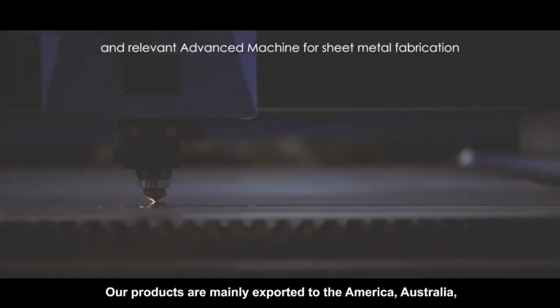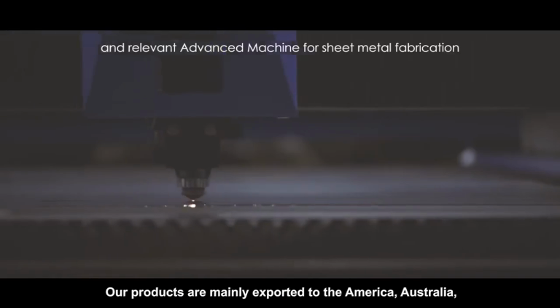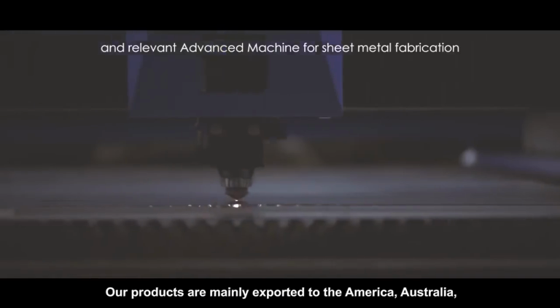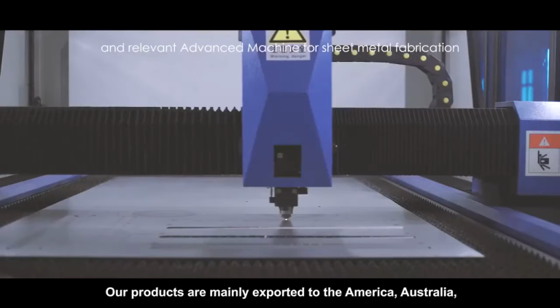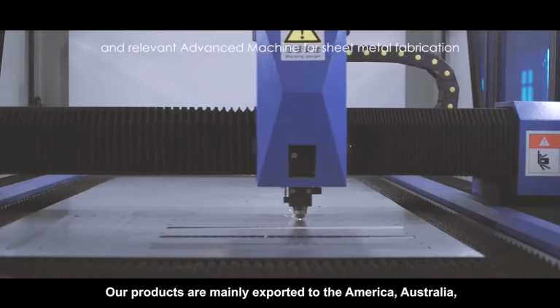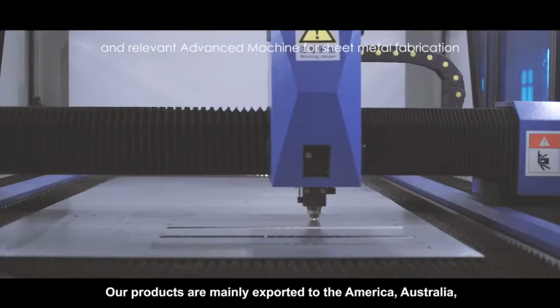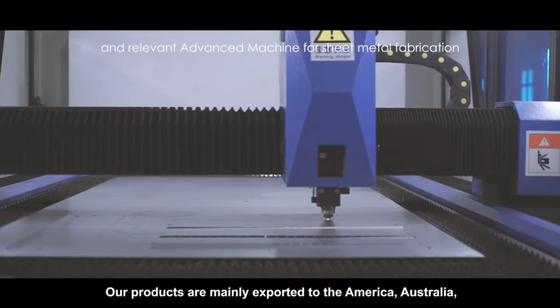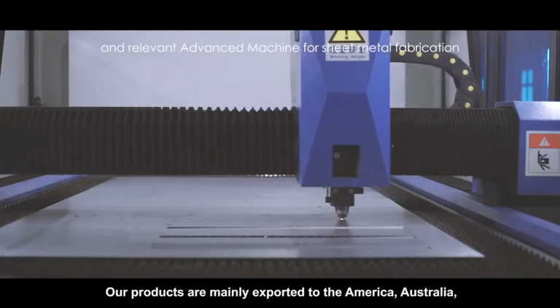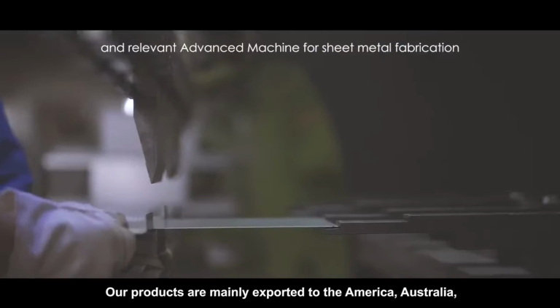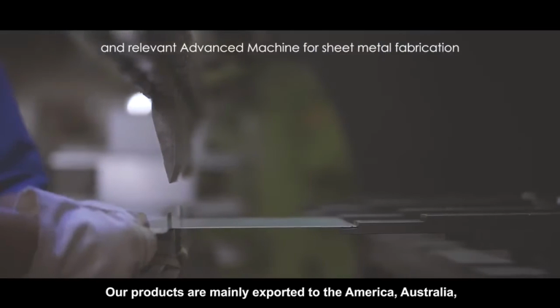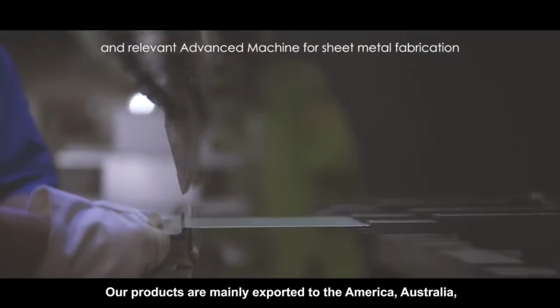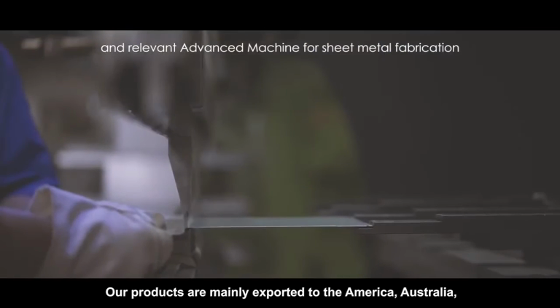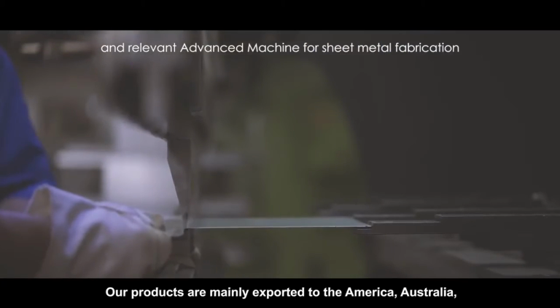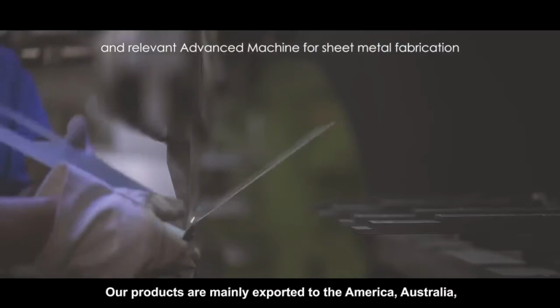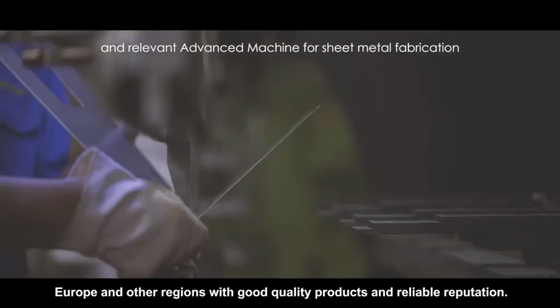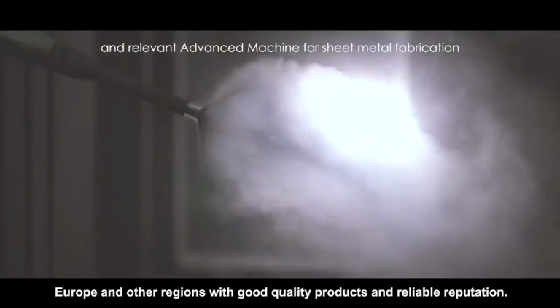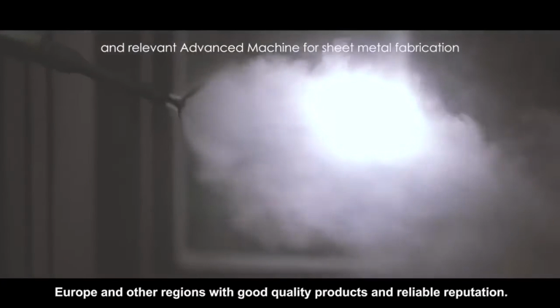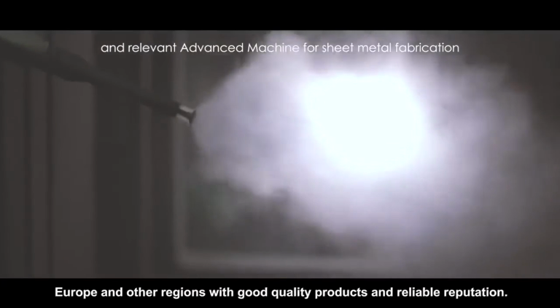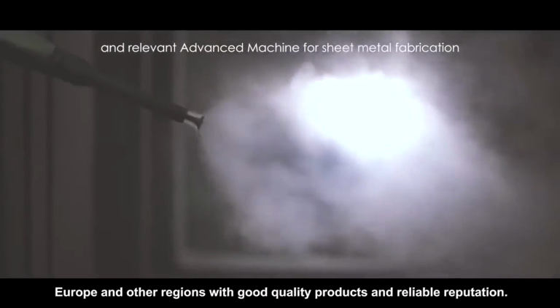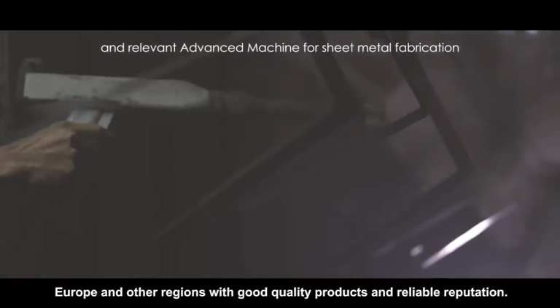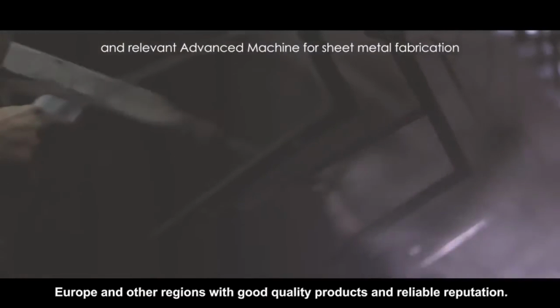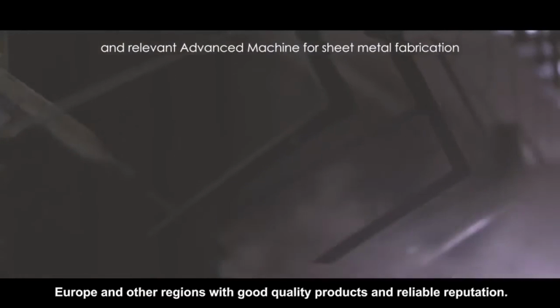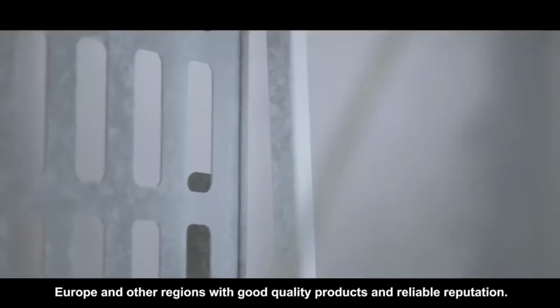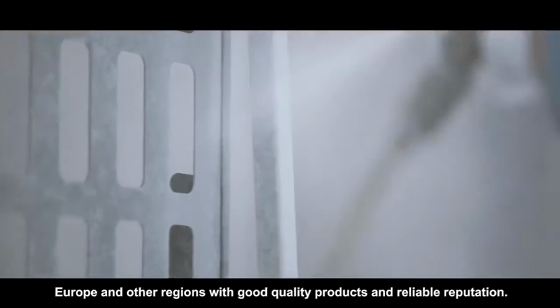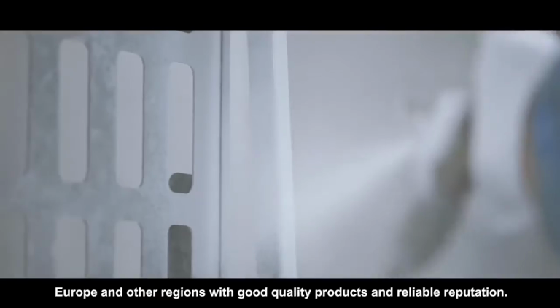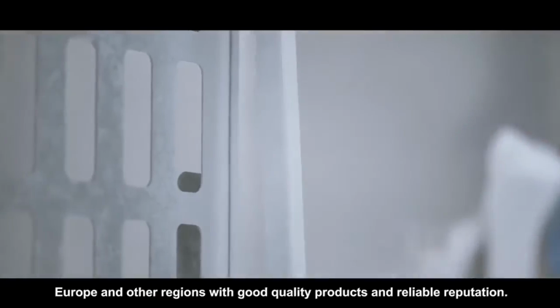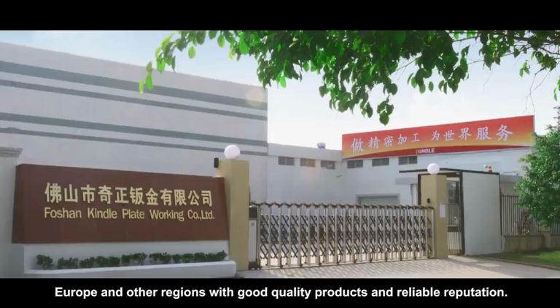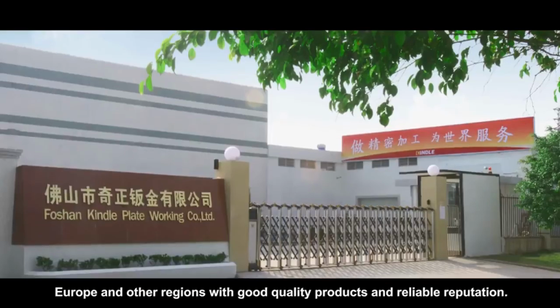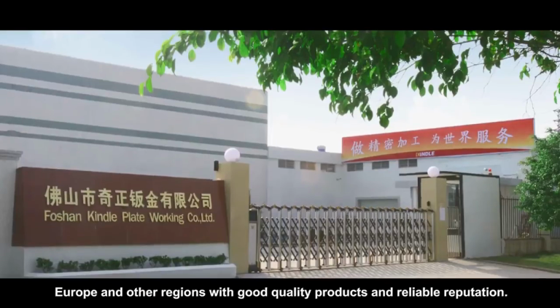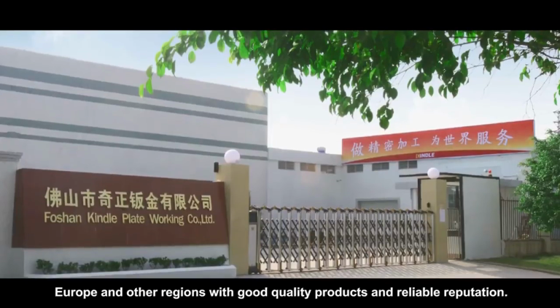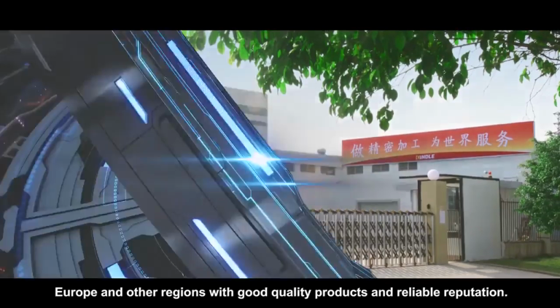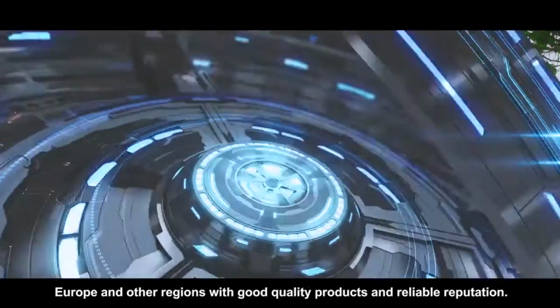Our products are mainly exported to America, Australia, Europe, and other regions, with good quality products and reliable reputation.